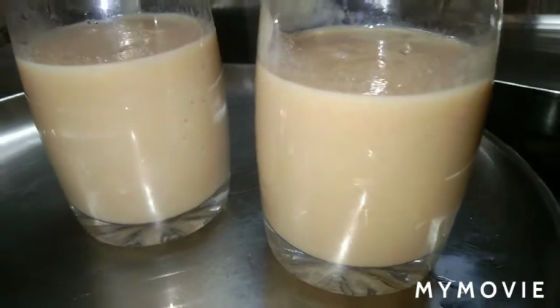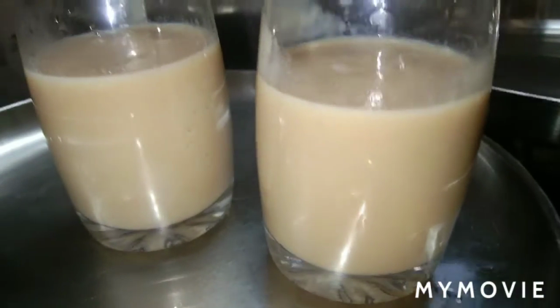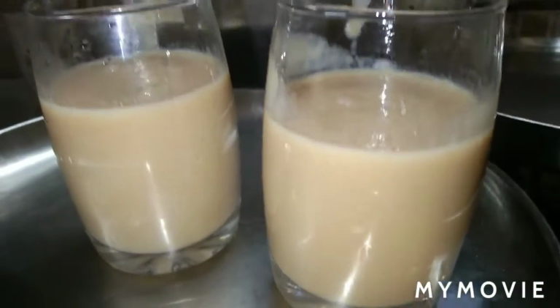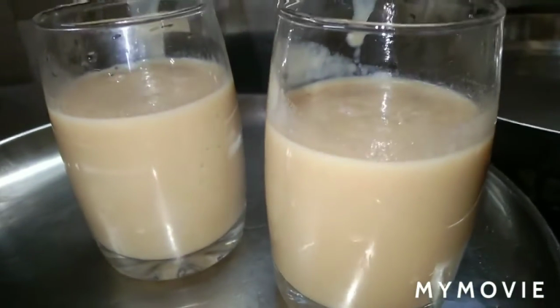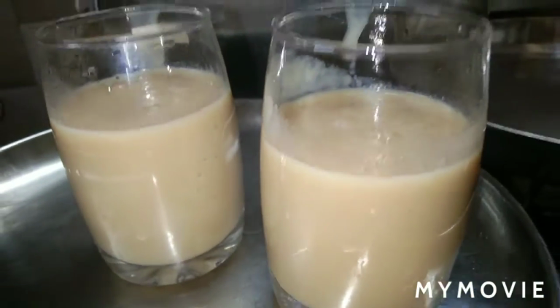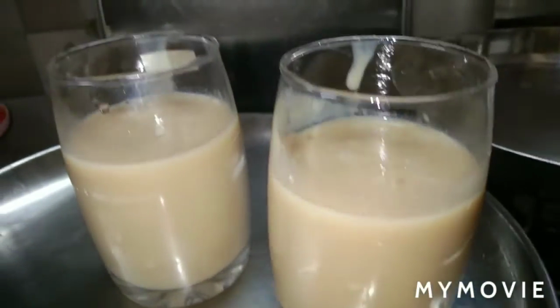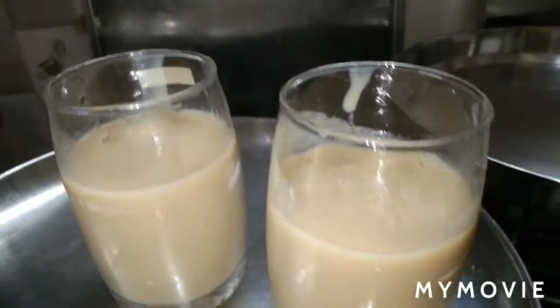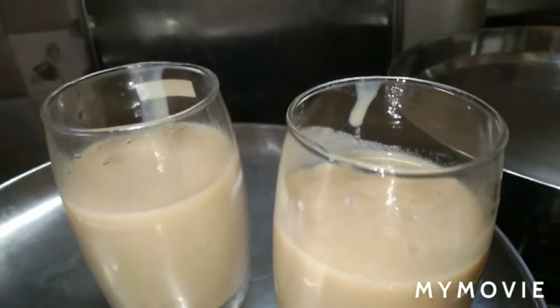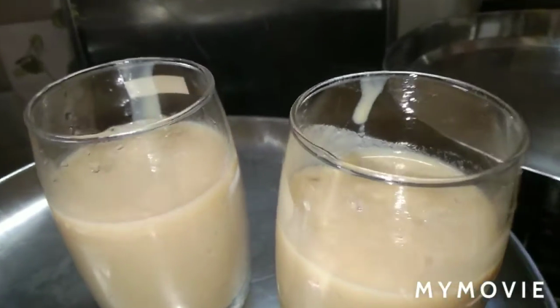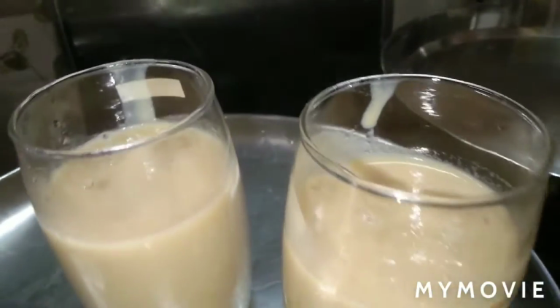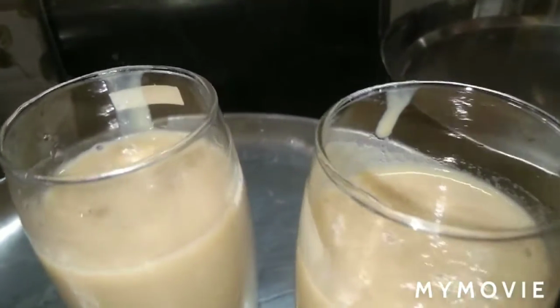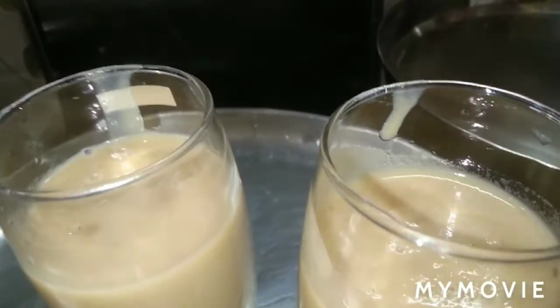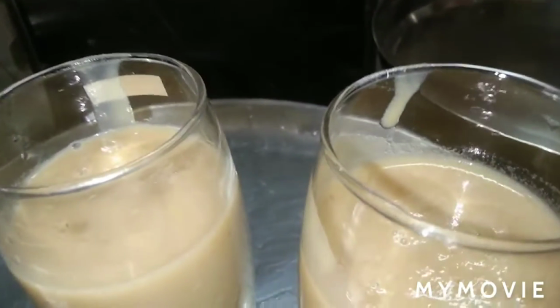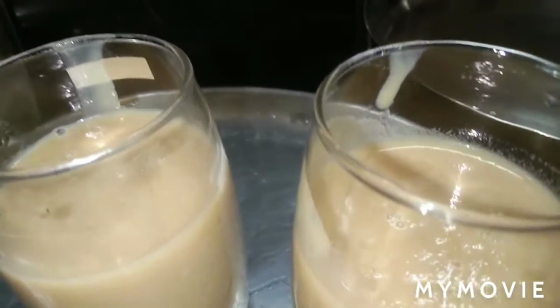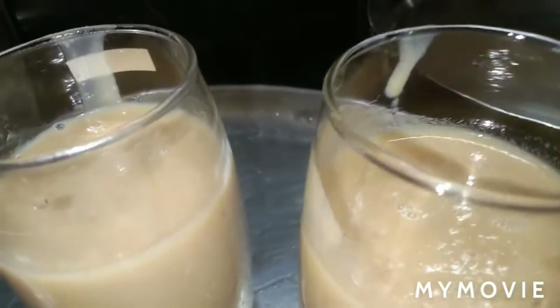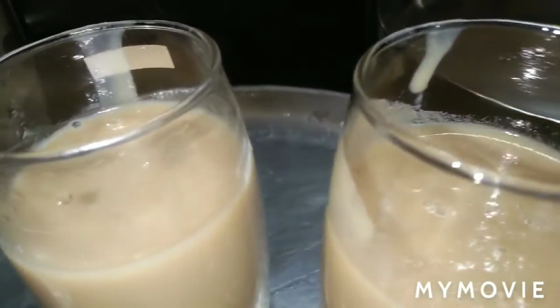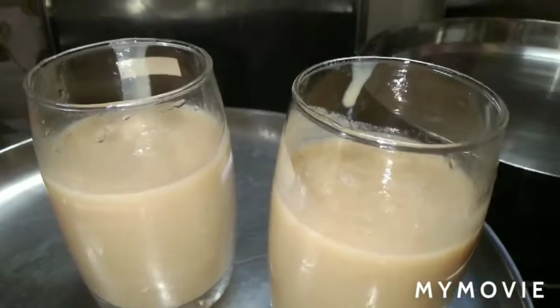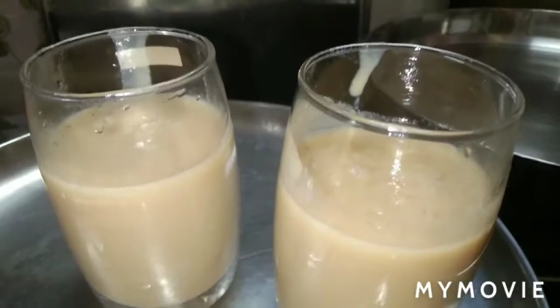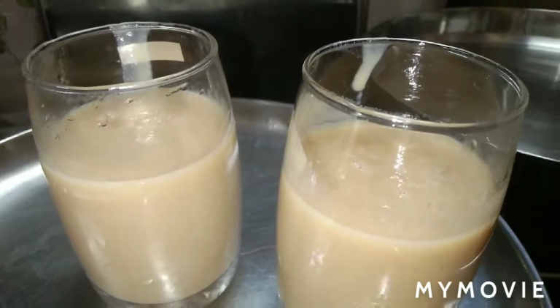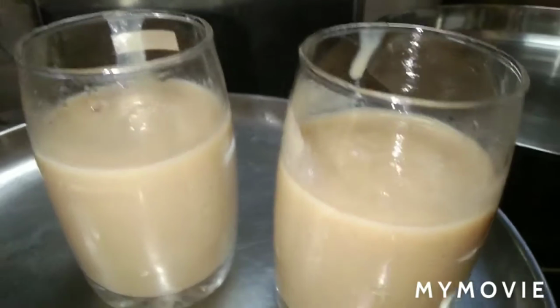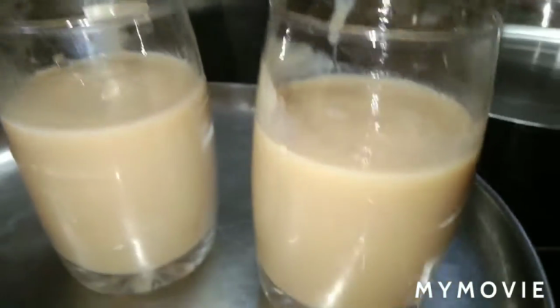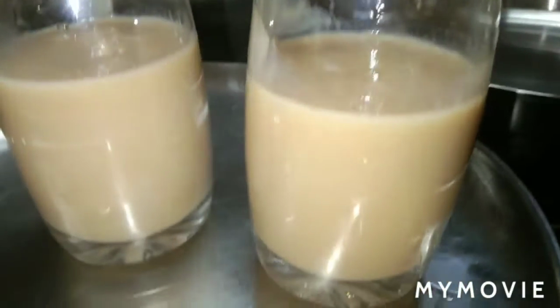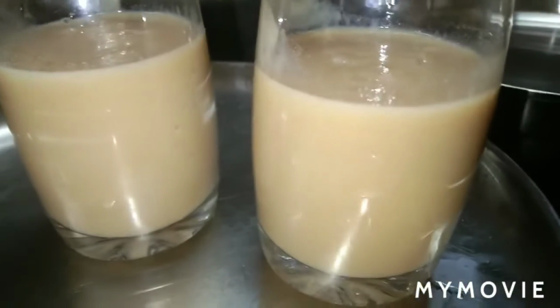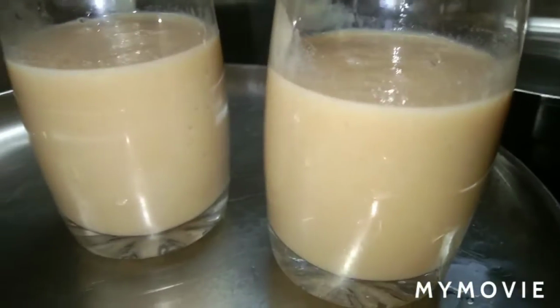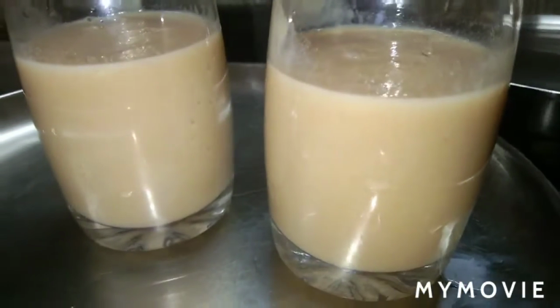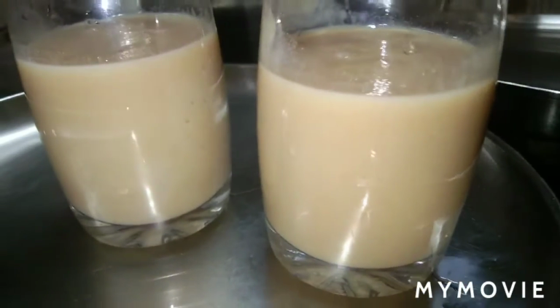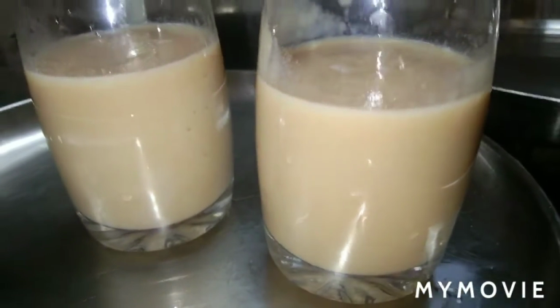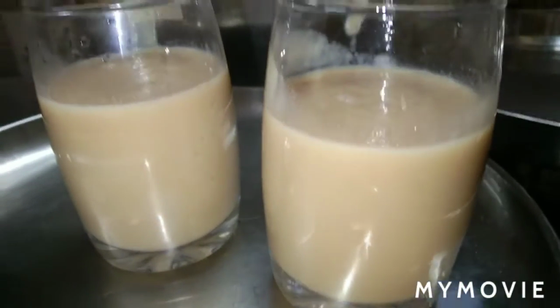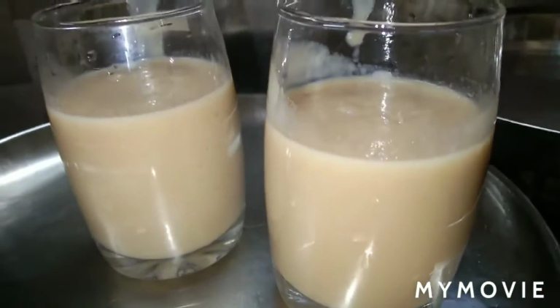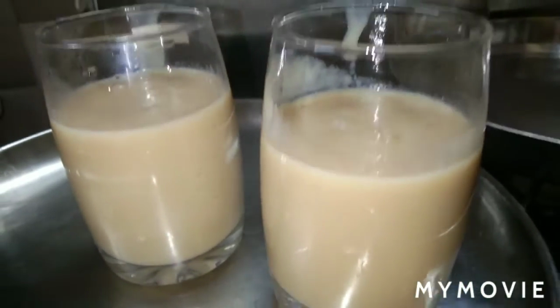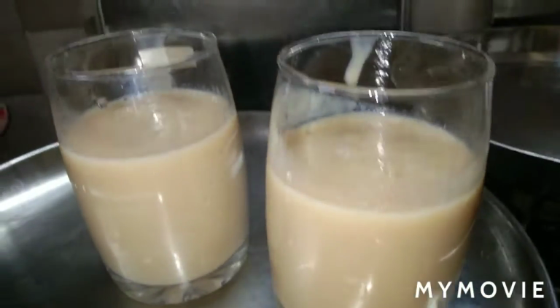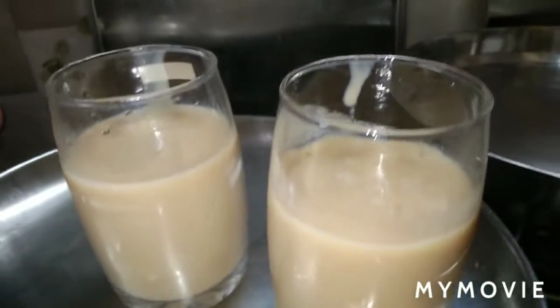Hi, hello and welcome back to my channel. I am Missouri. Today I am going to drink juice.